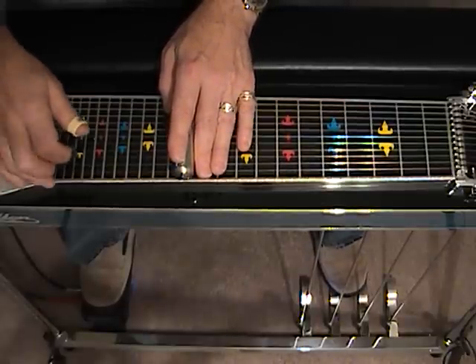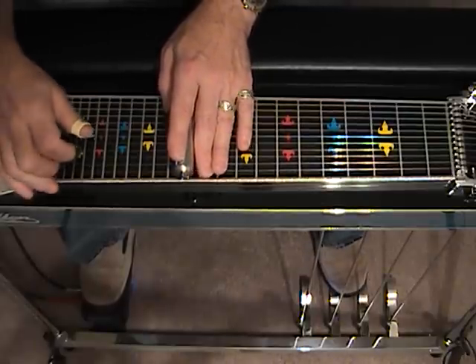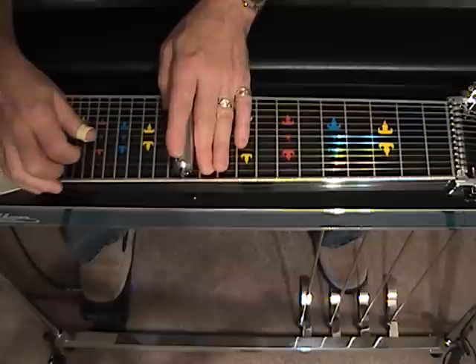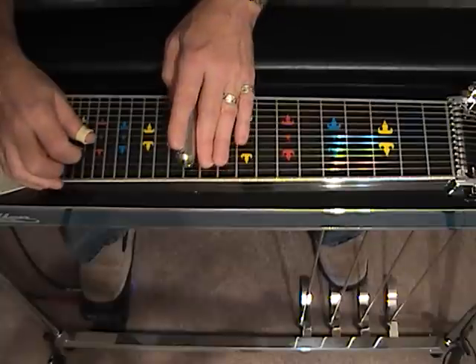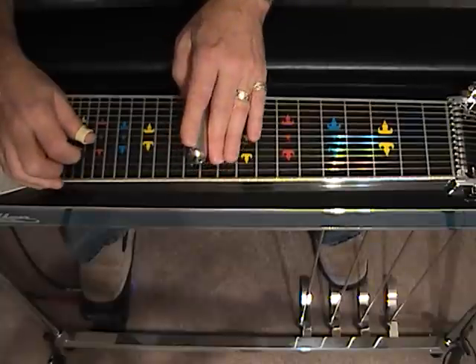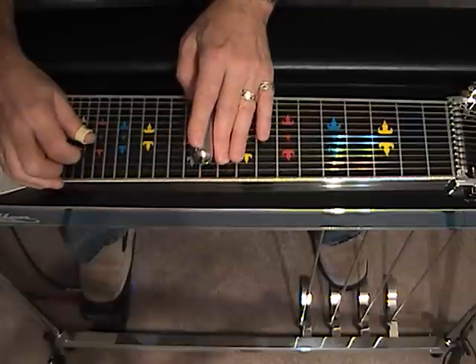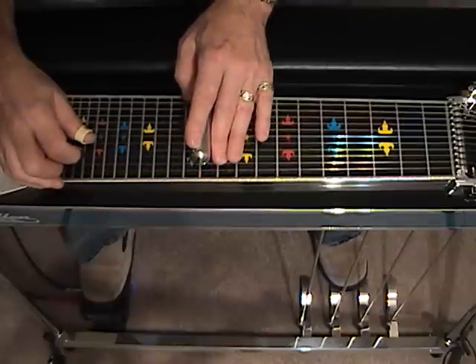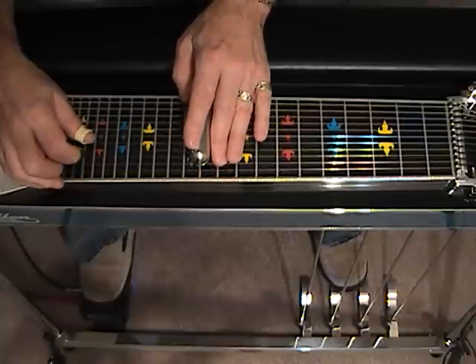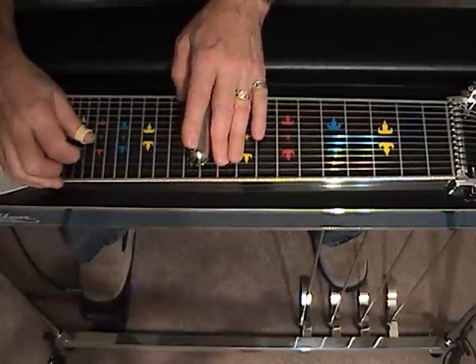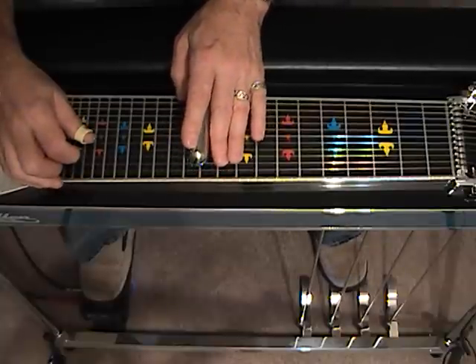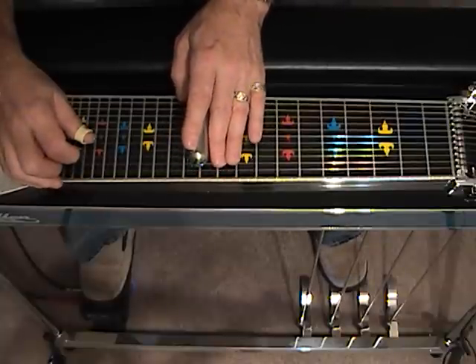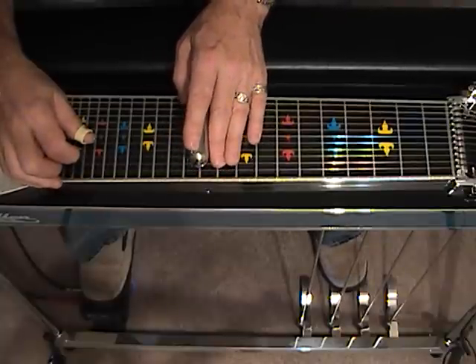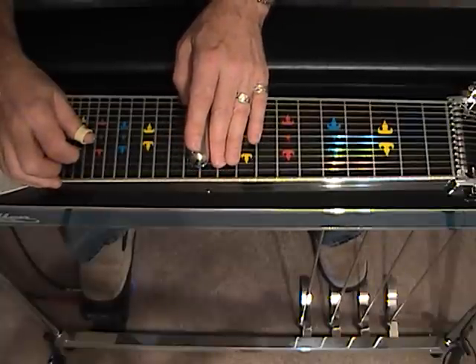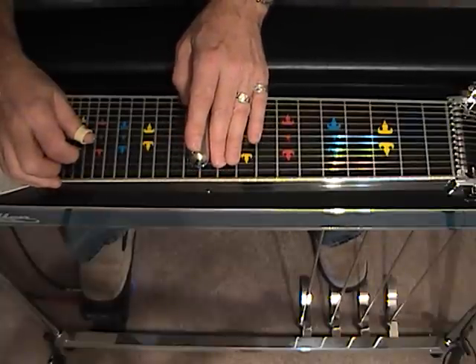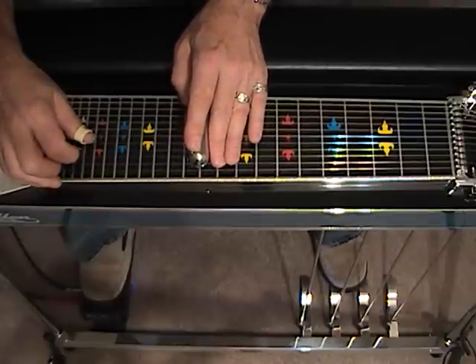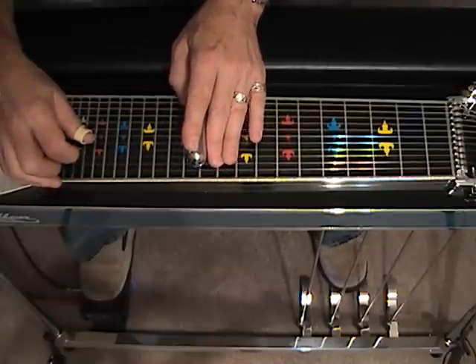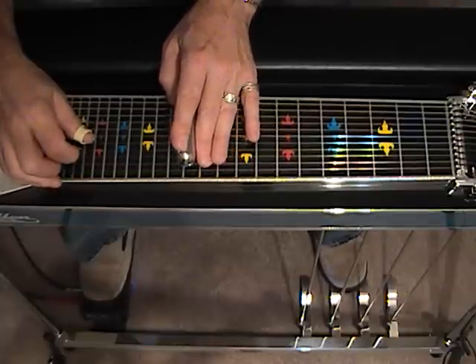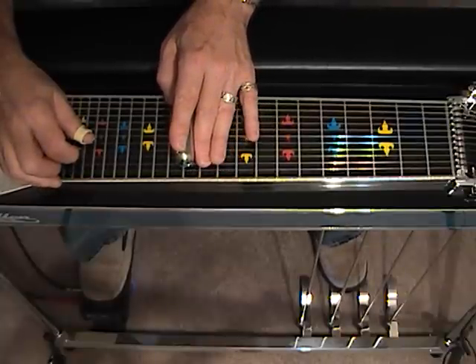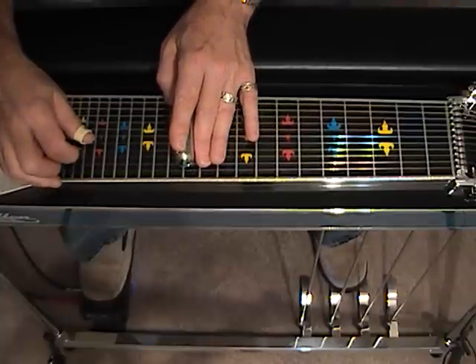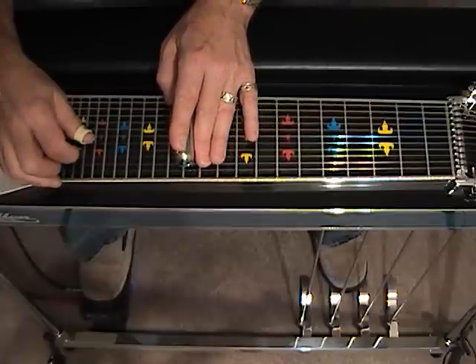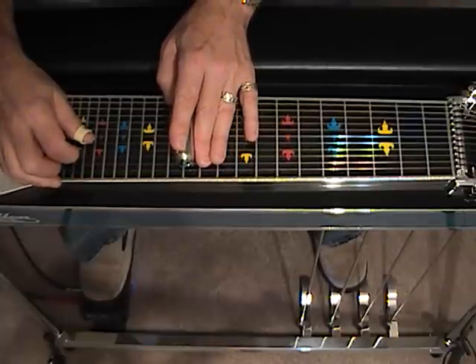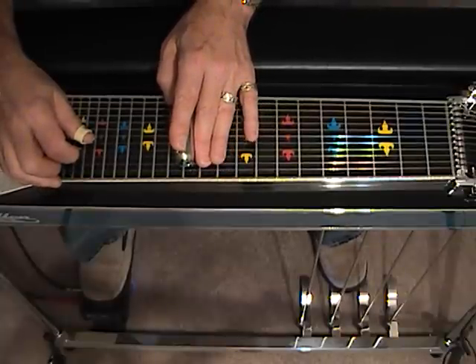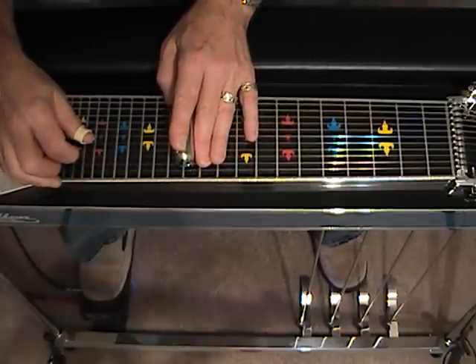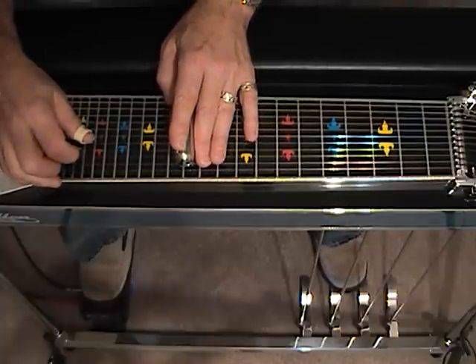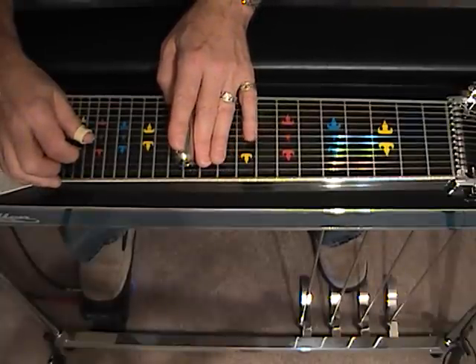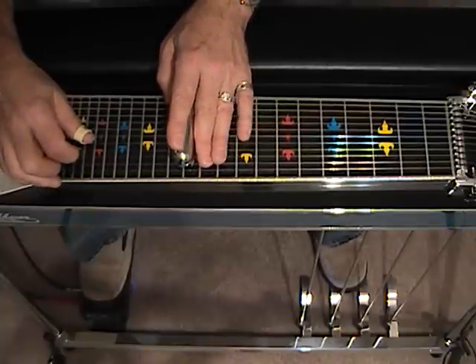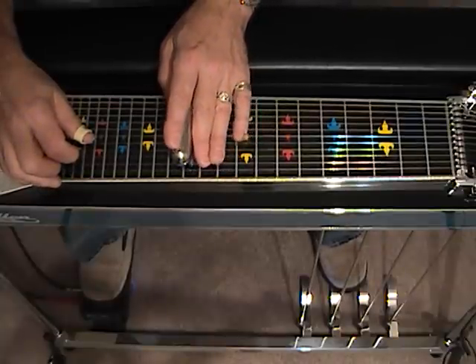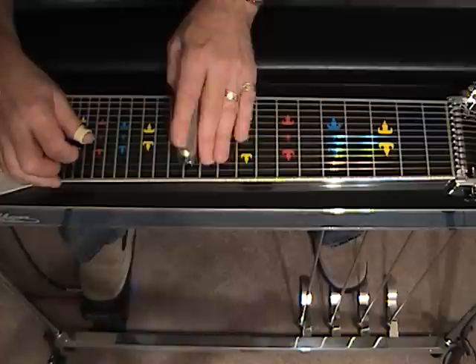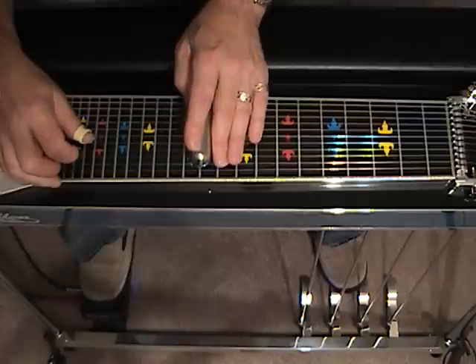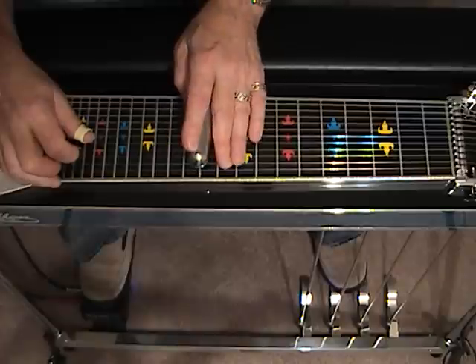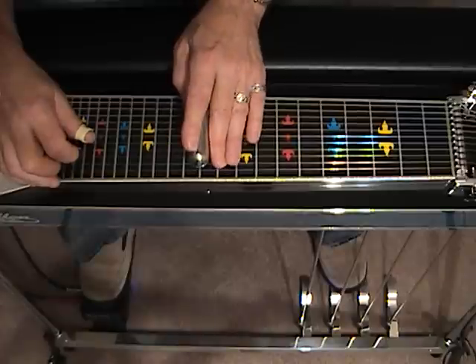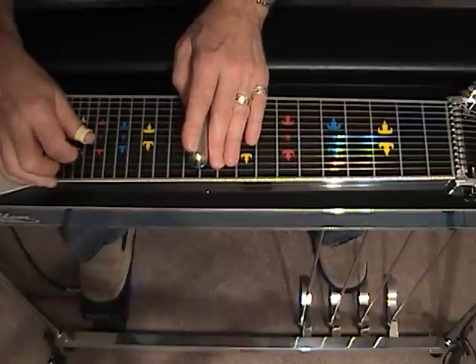Dampen, release the pedals and slide into 3, 4 and 5 from fret 11 to 12.